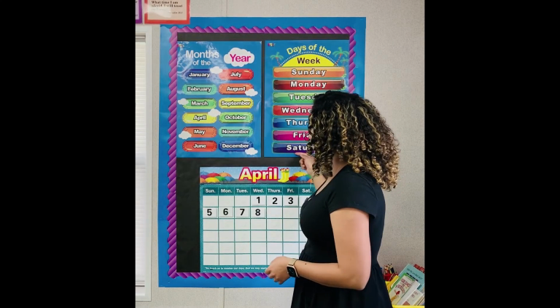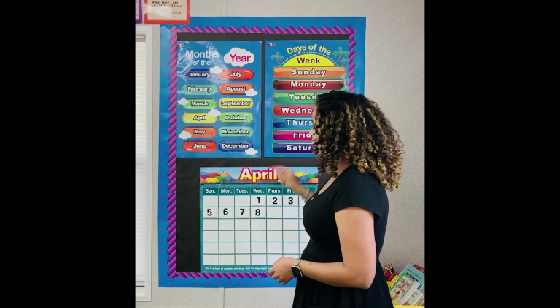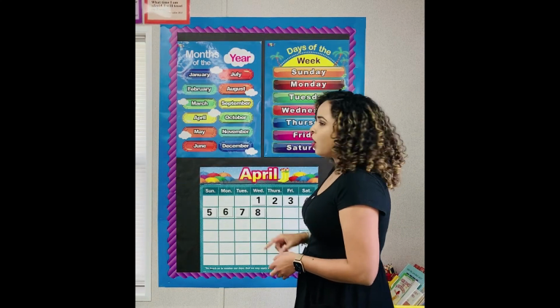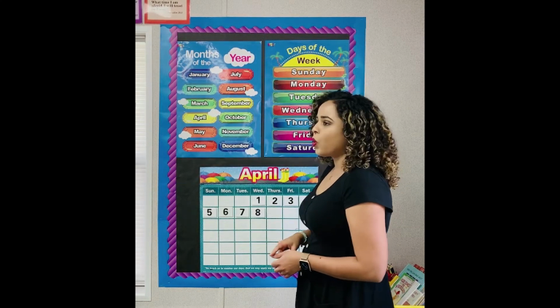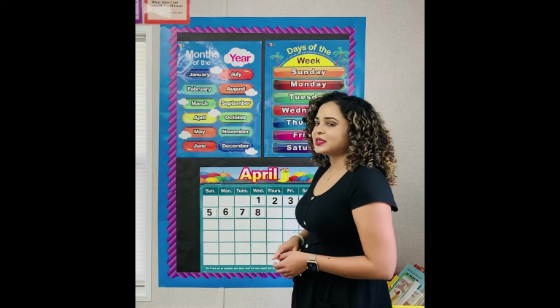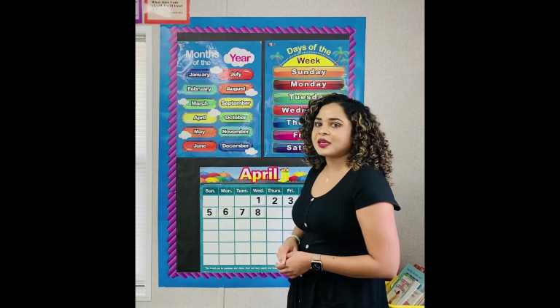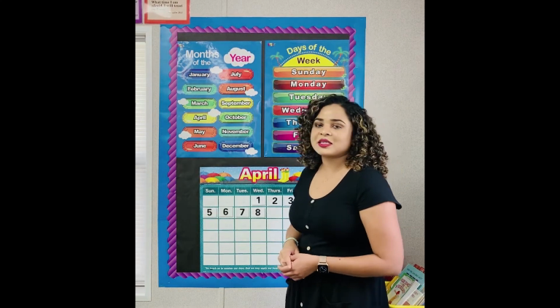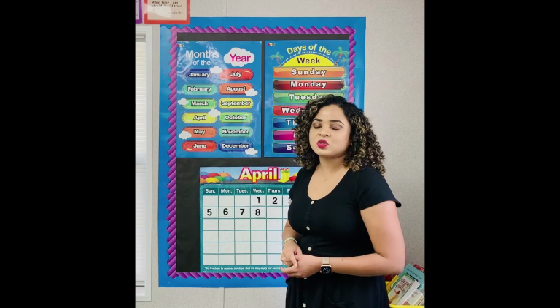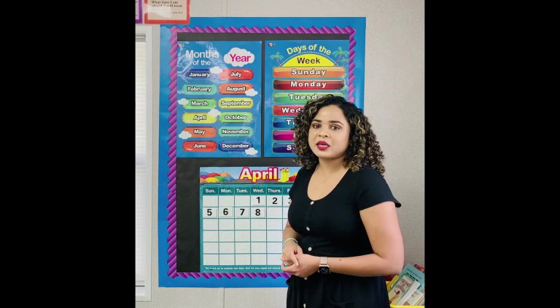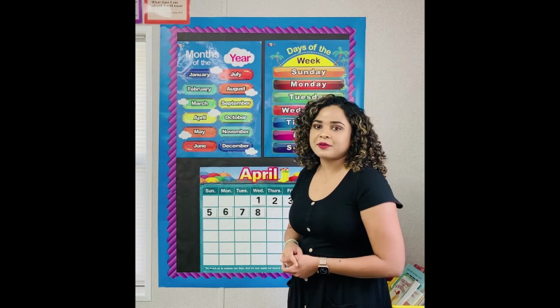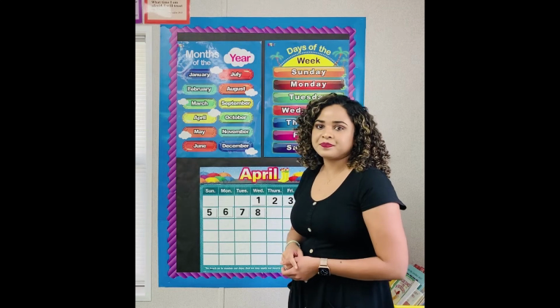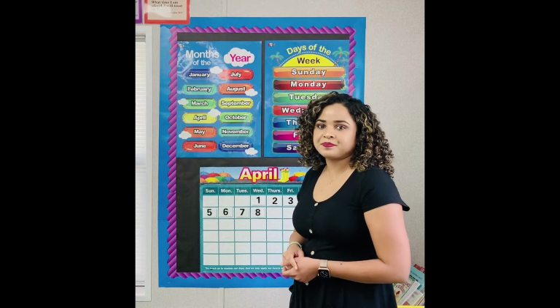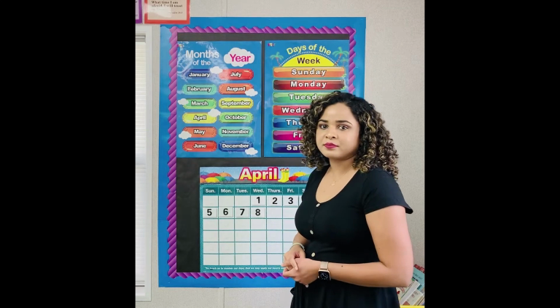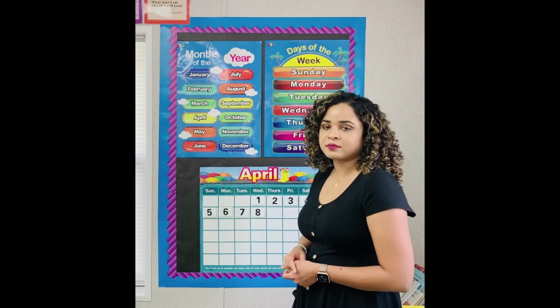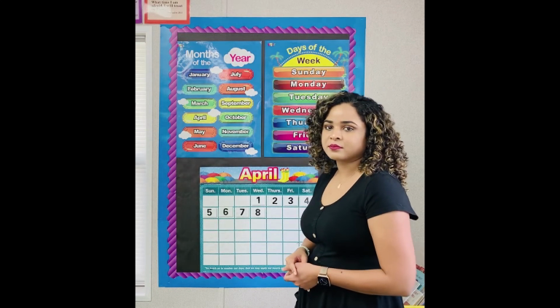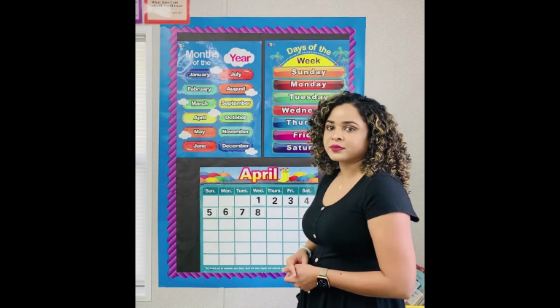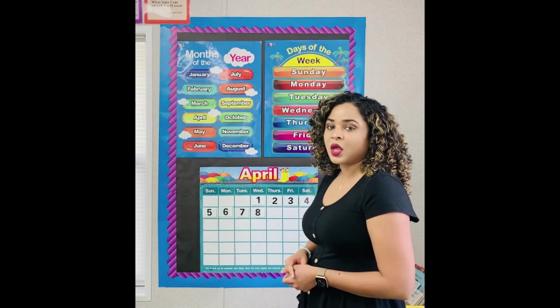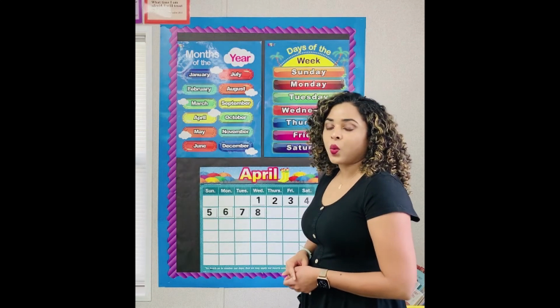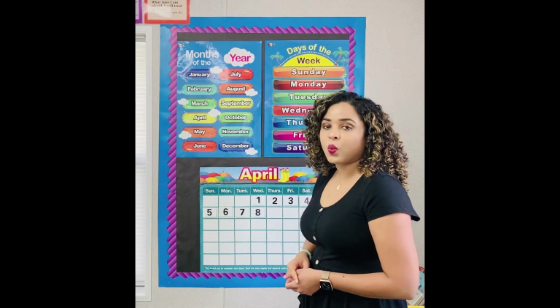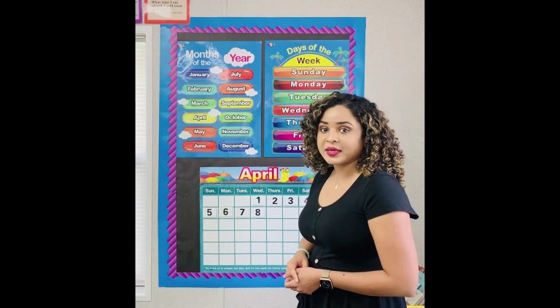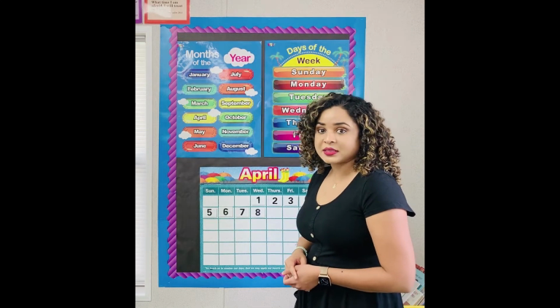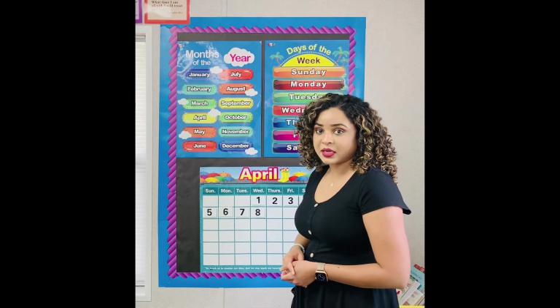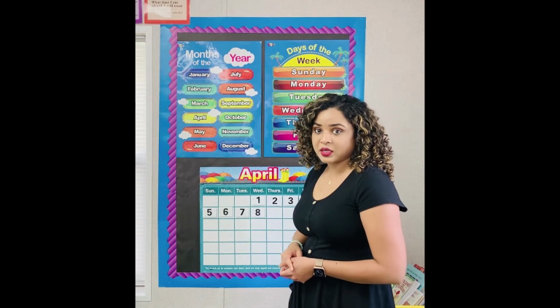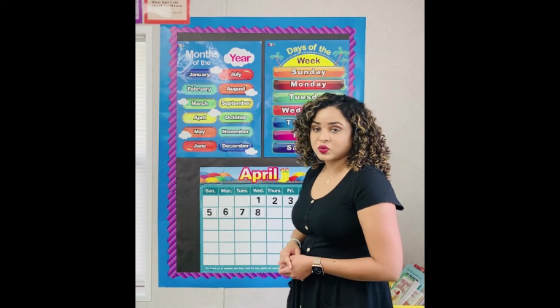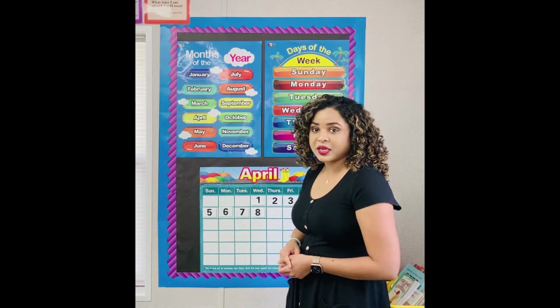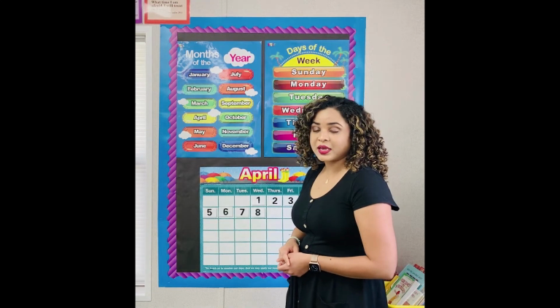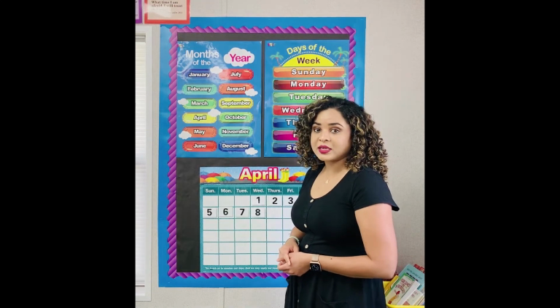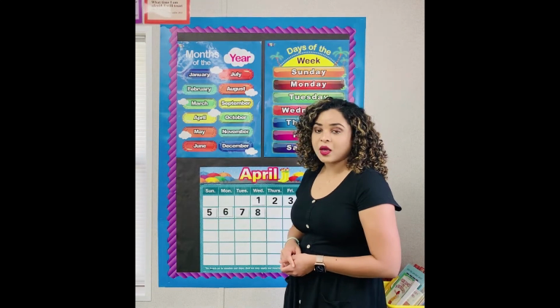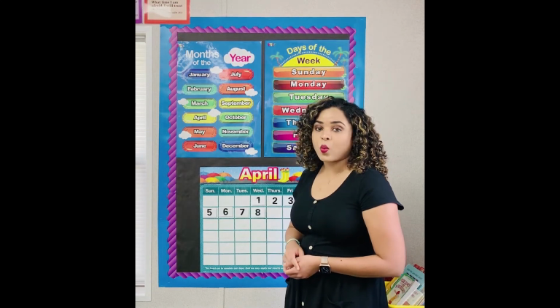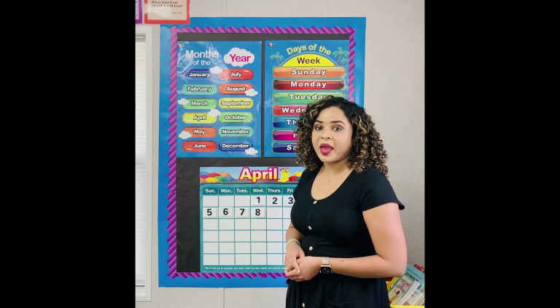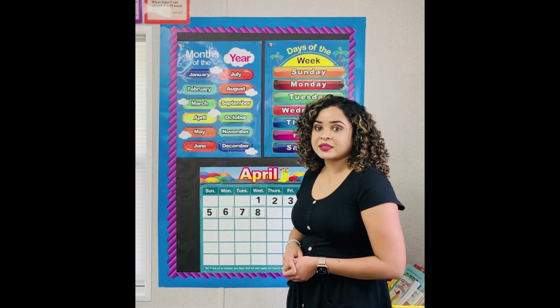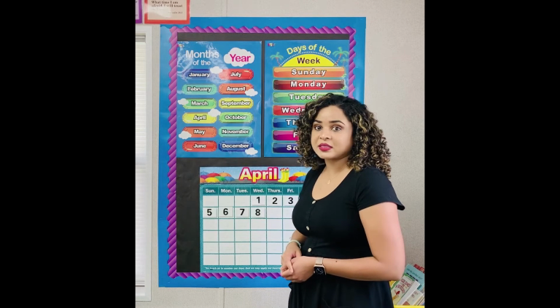What day is it today? Wednesday. Today is Wednesday.